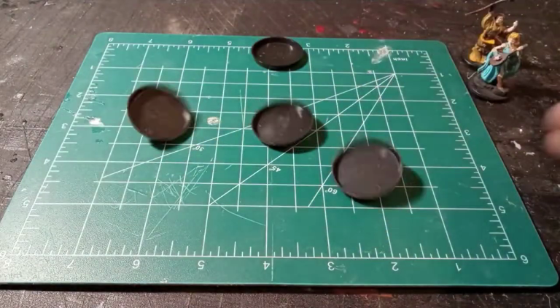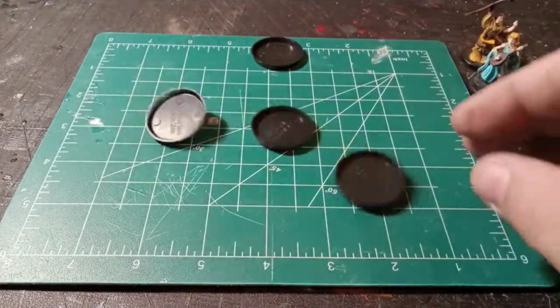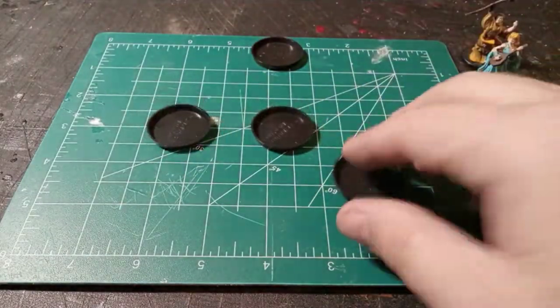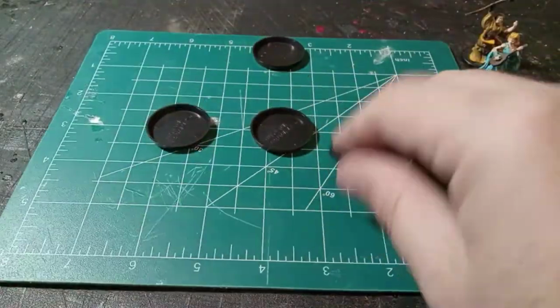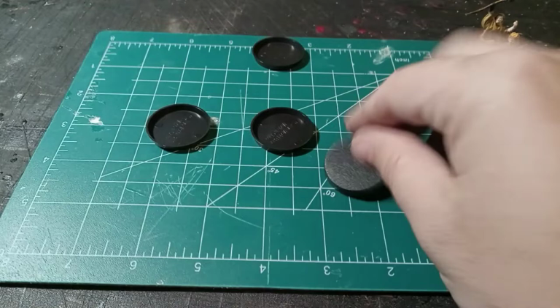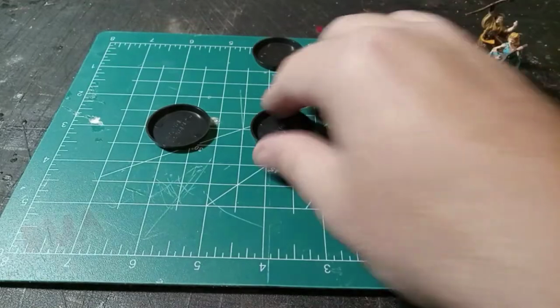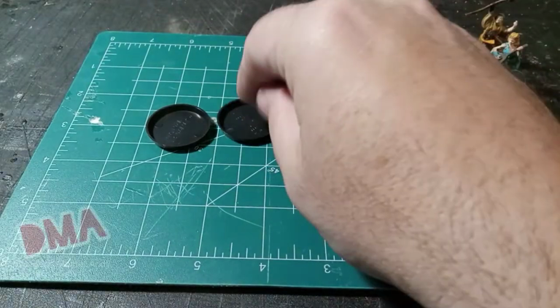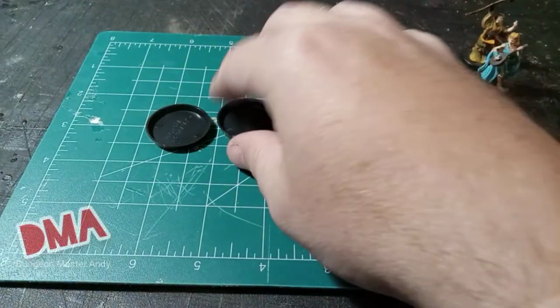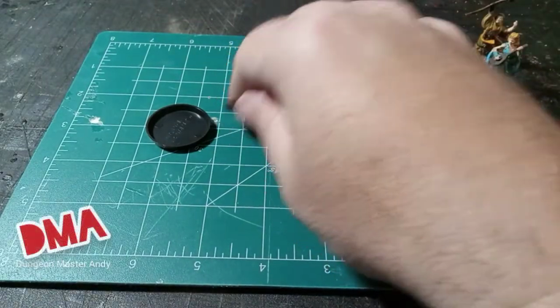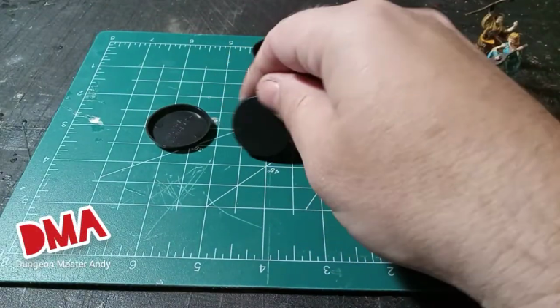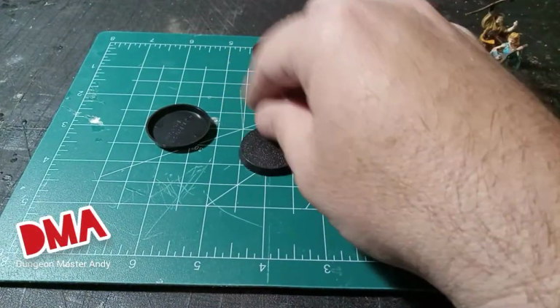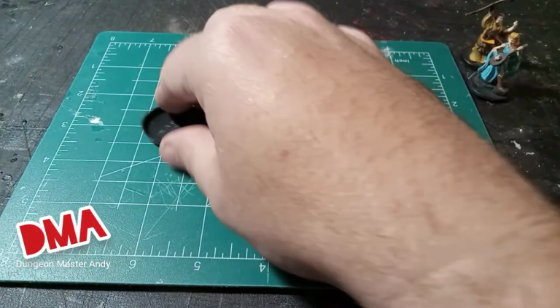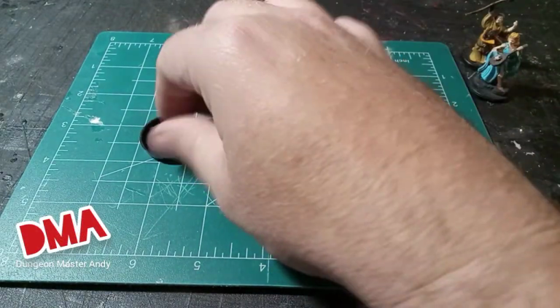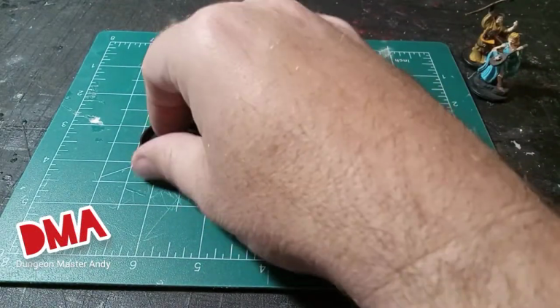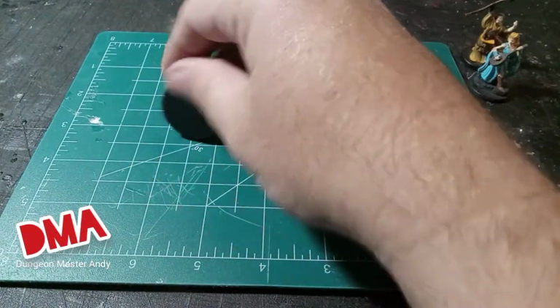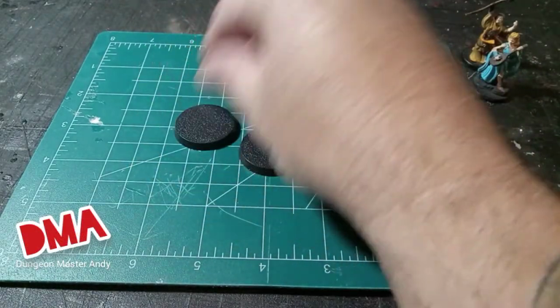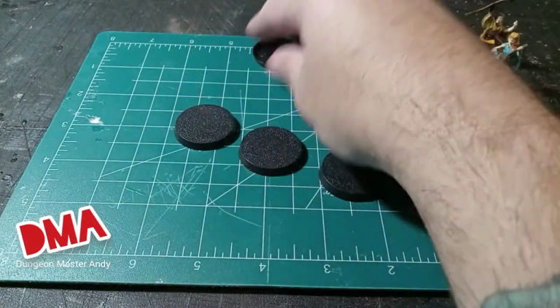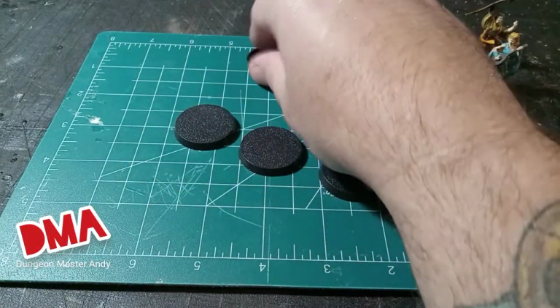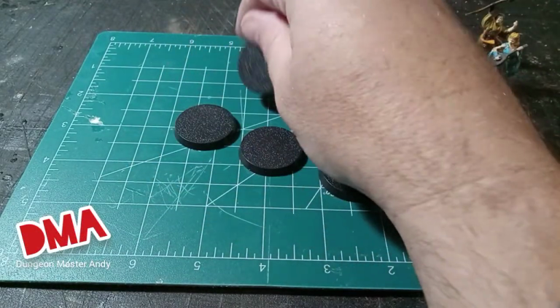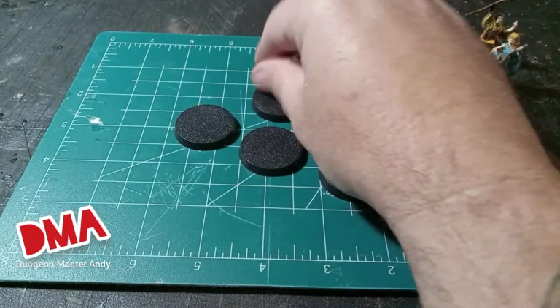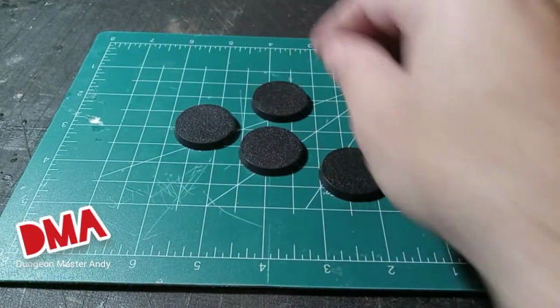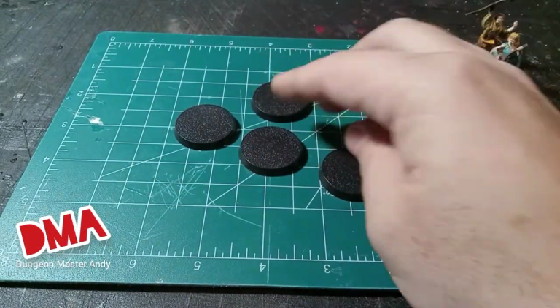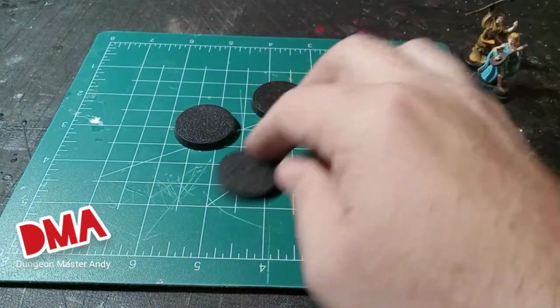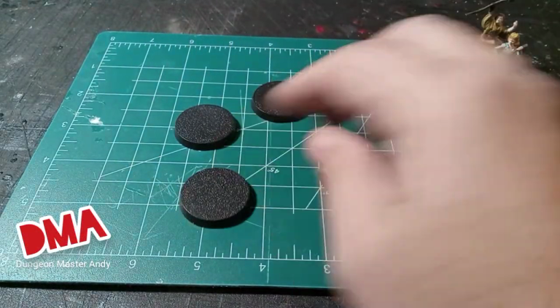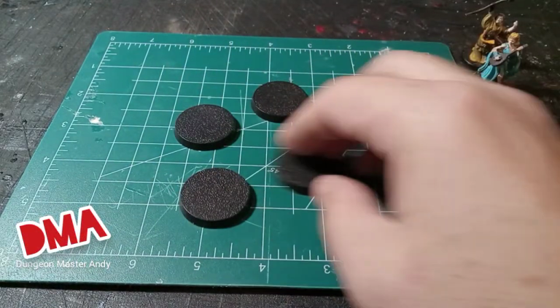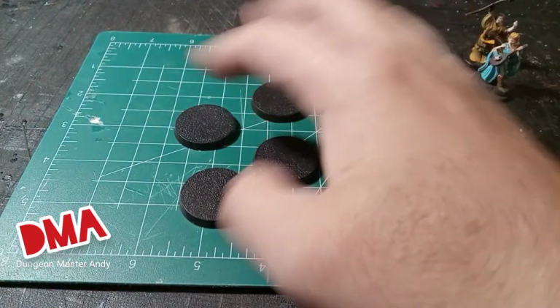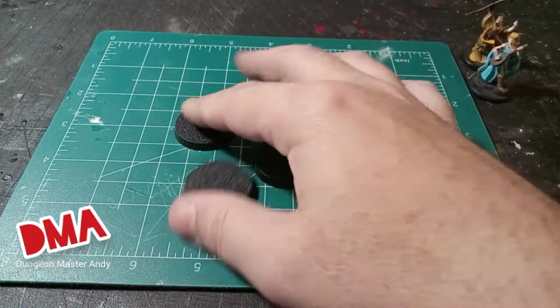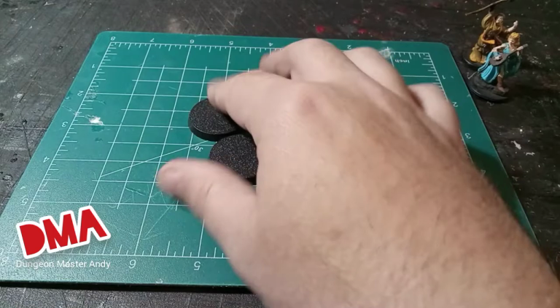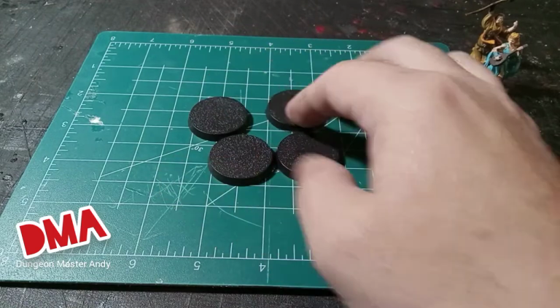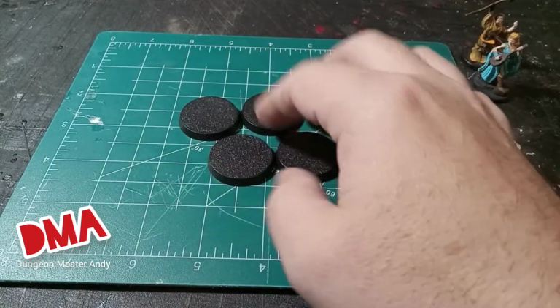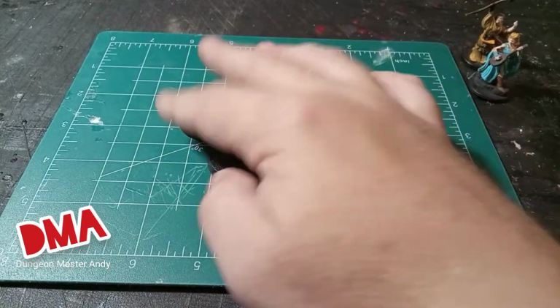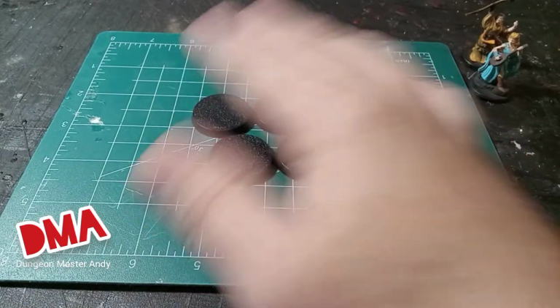I'm going to start with four 32mm bases and show you four different ways I like to go about decorating my bases for my miniatures.